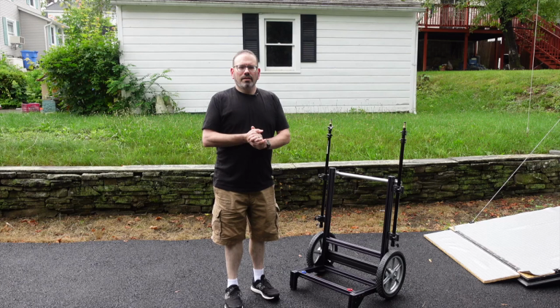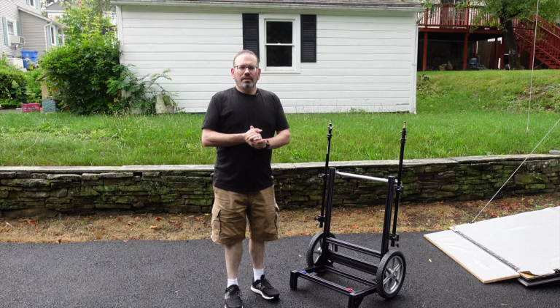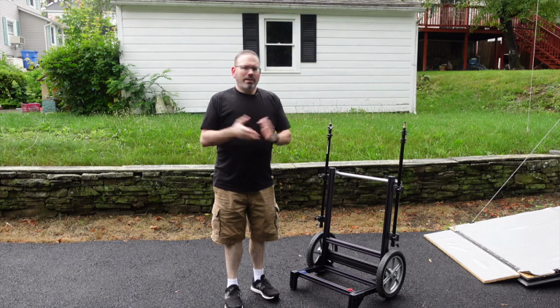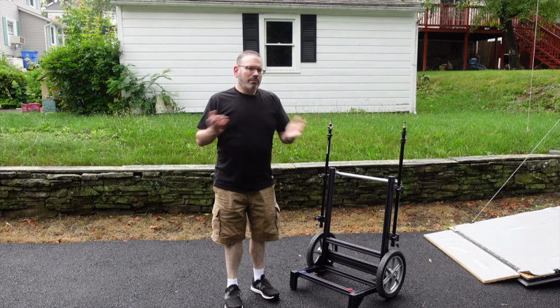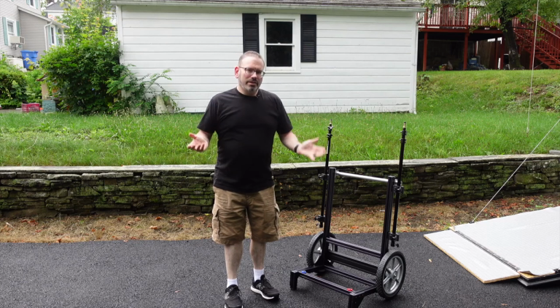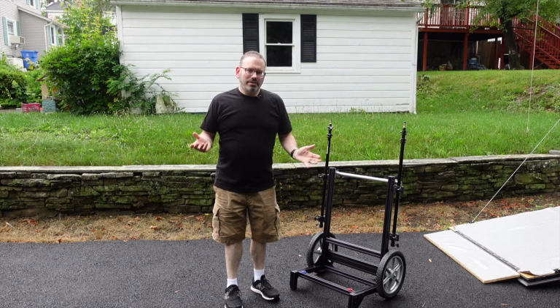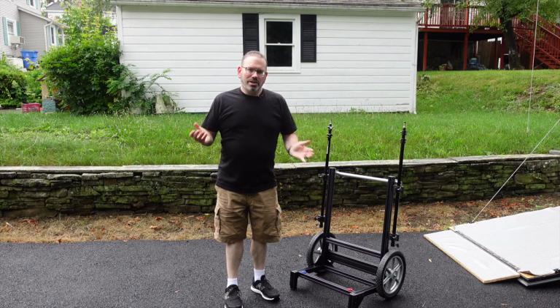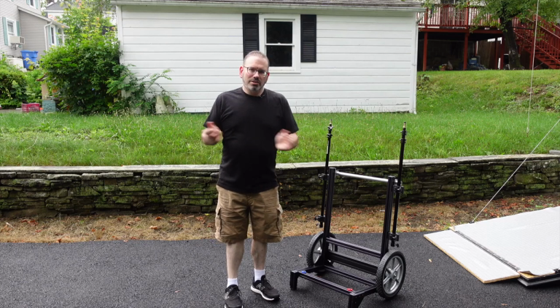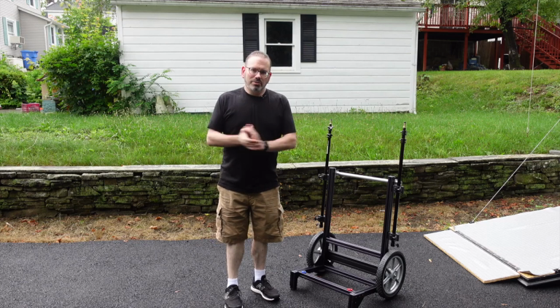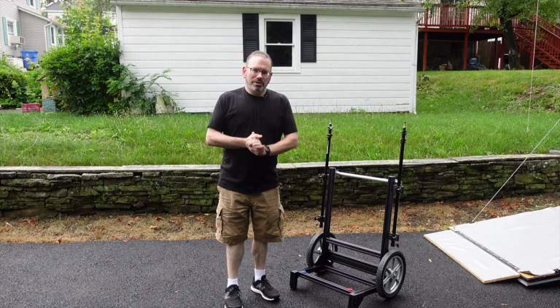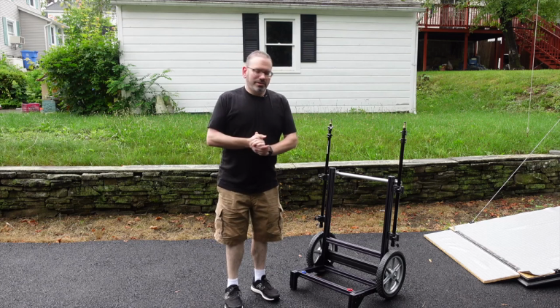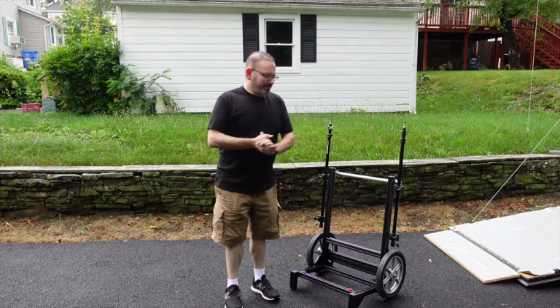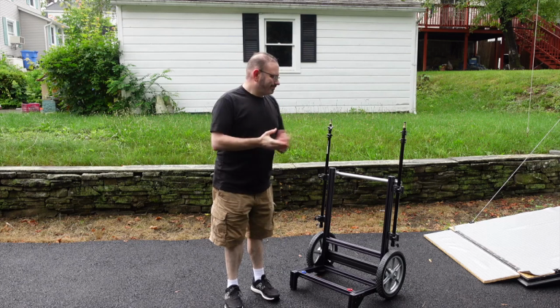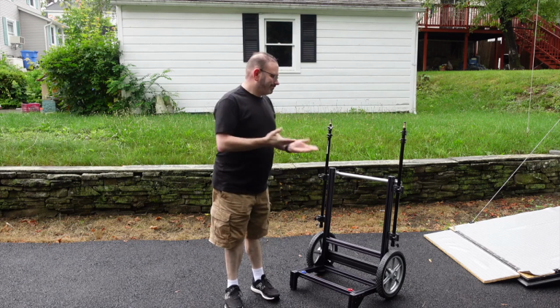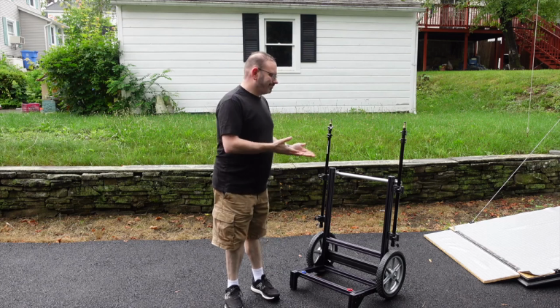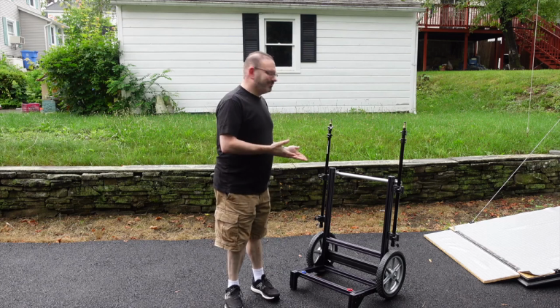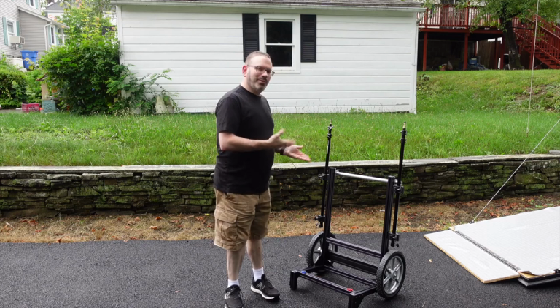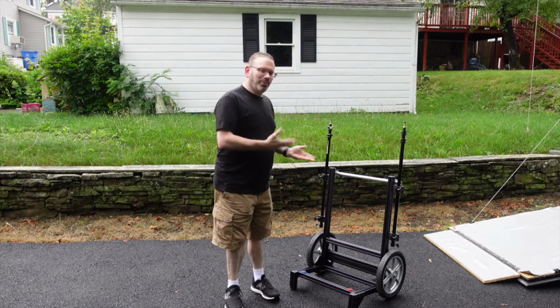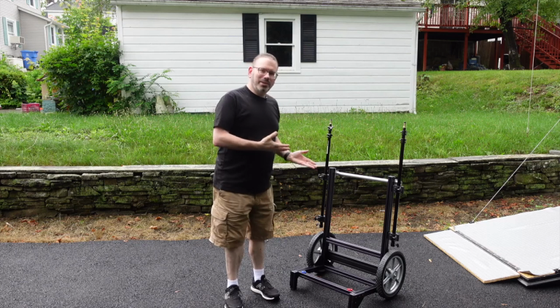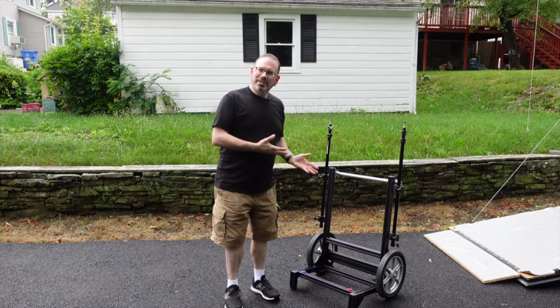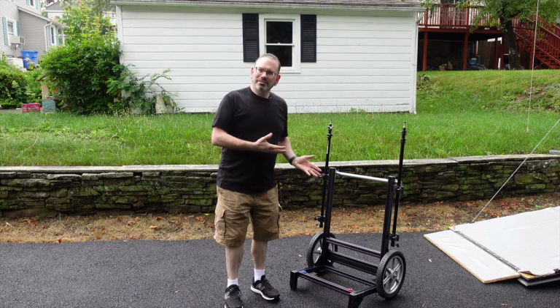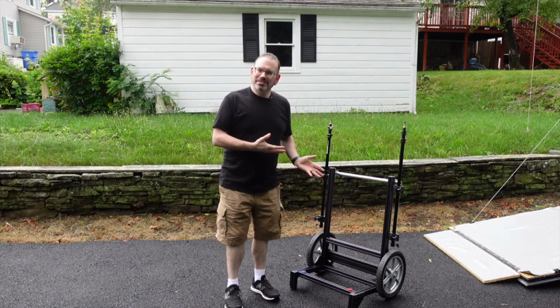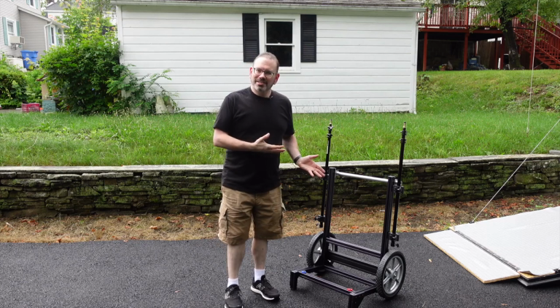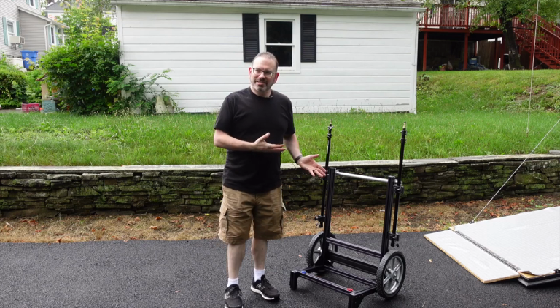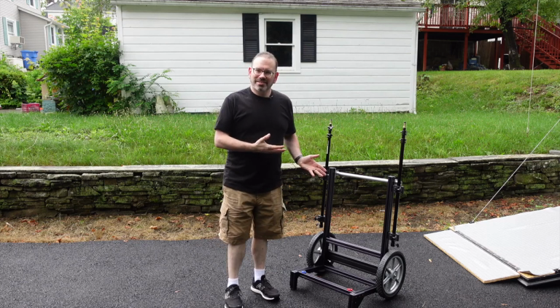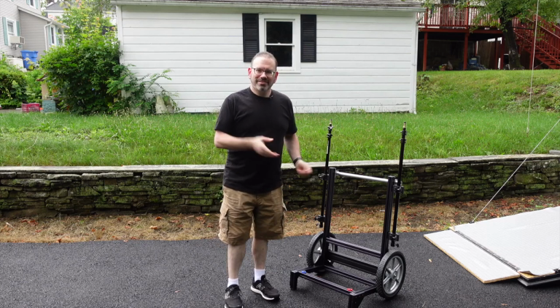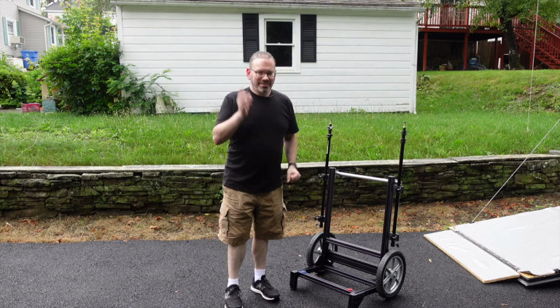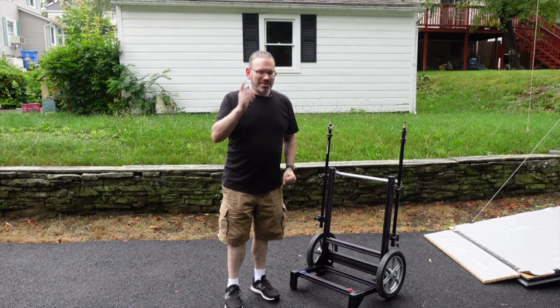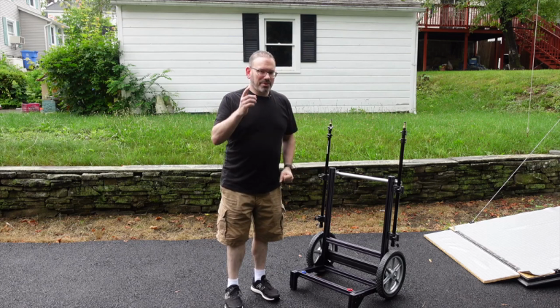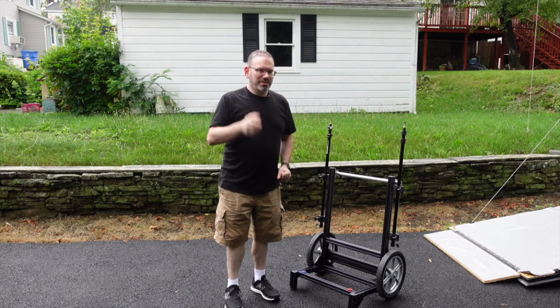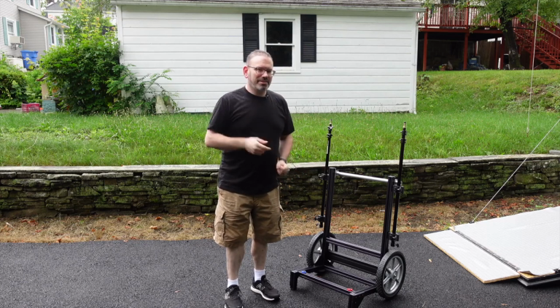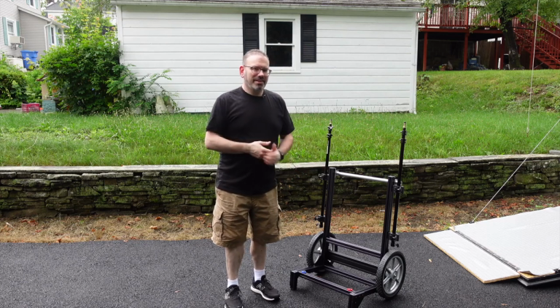Hey everybody, DJ Liu here — and what in the hell is this? Let's break this down.